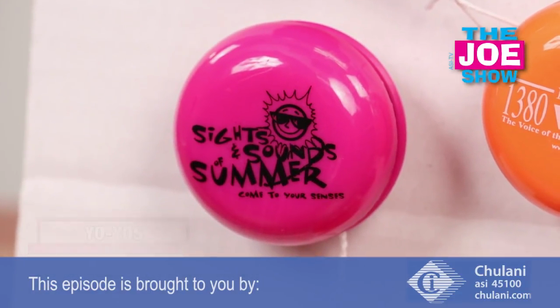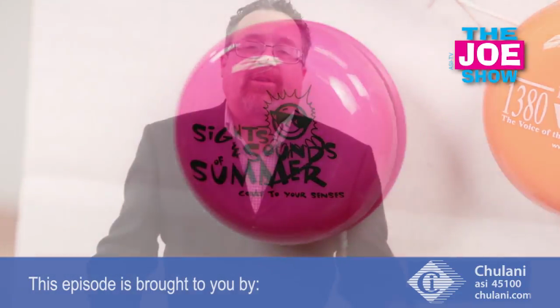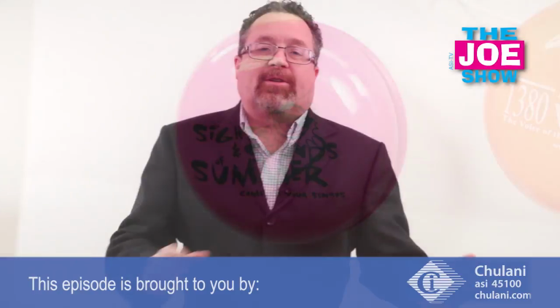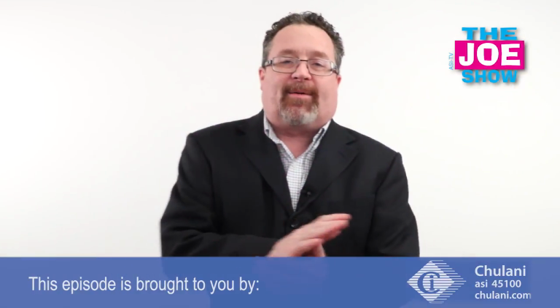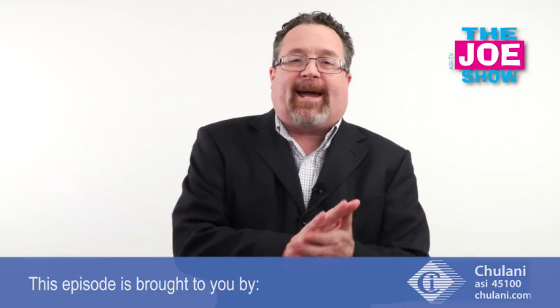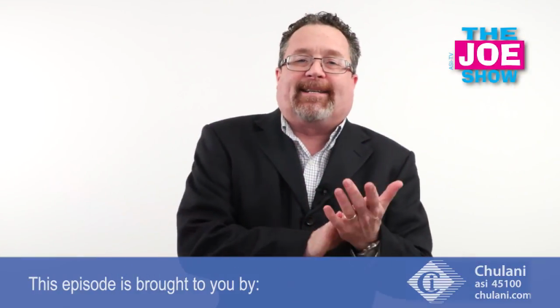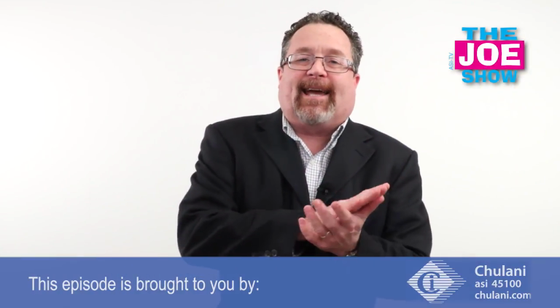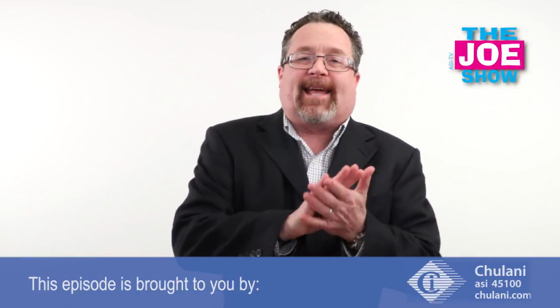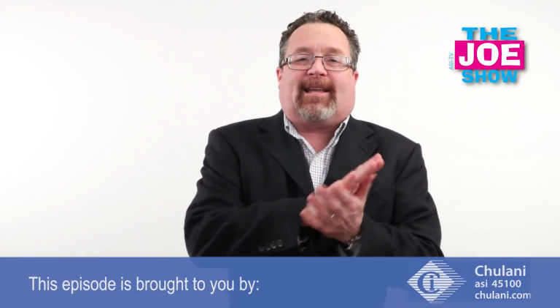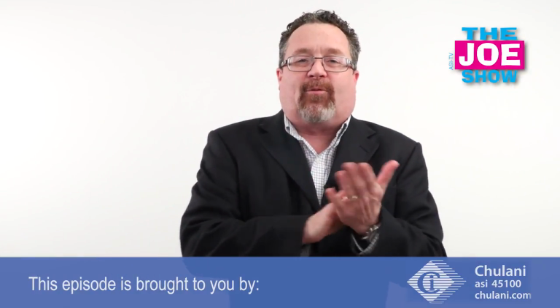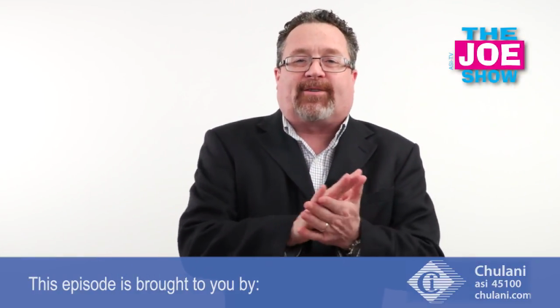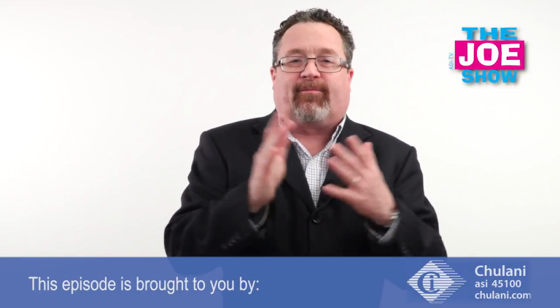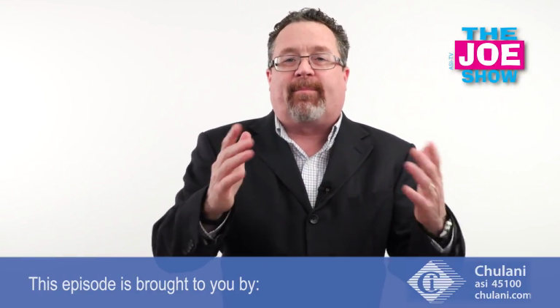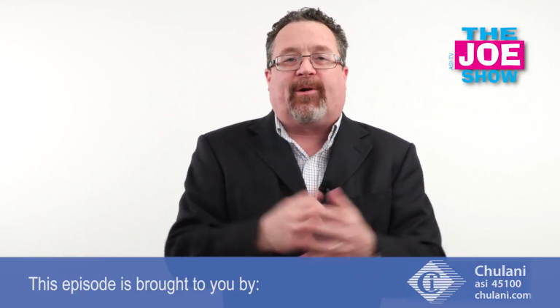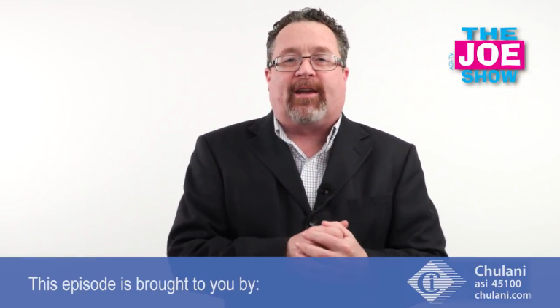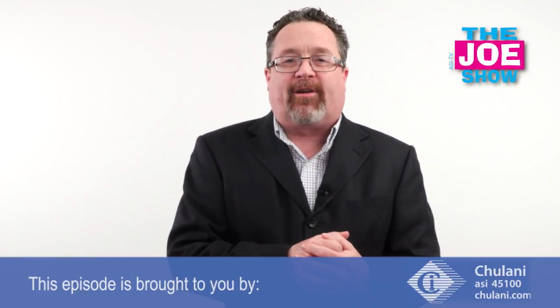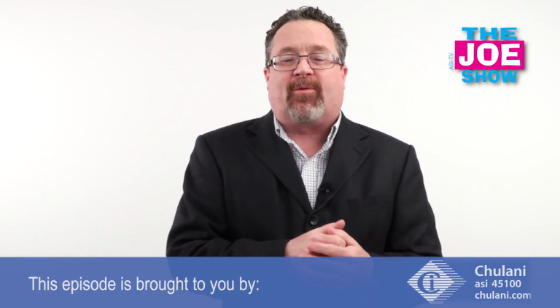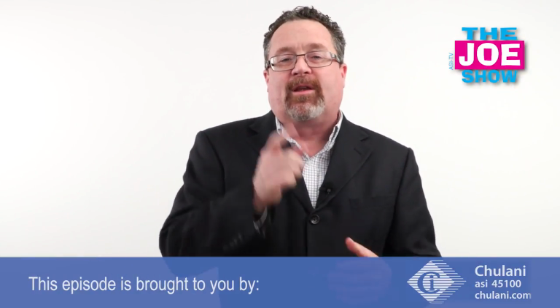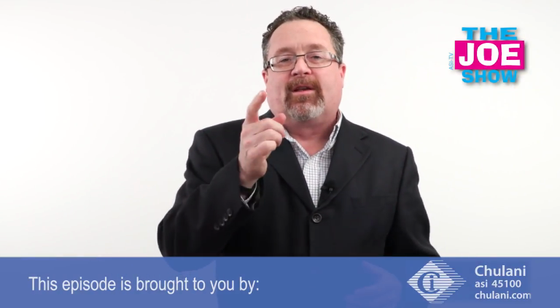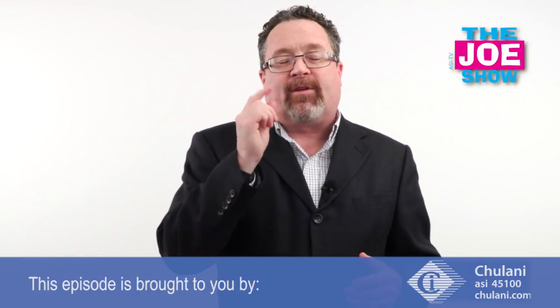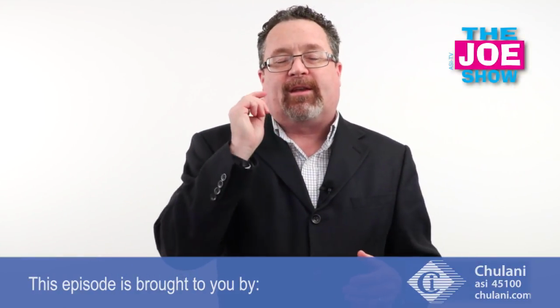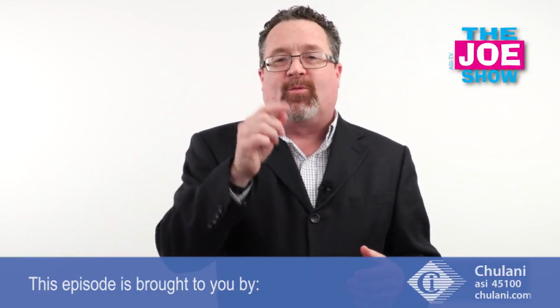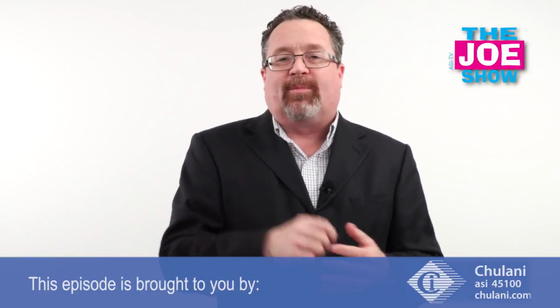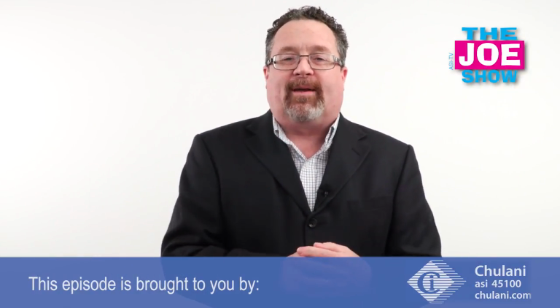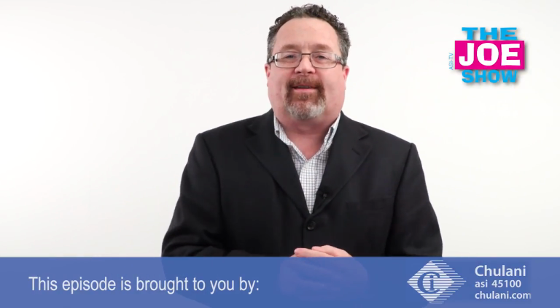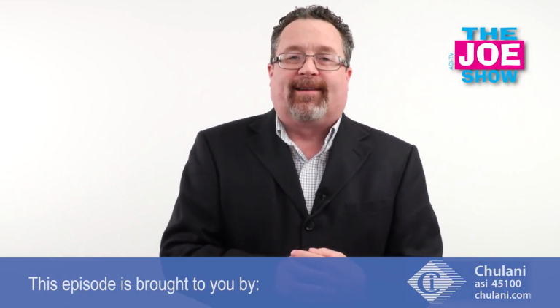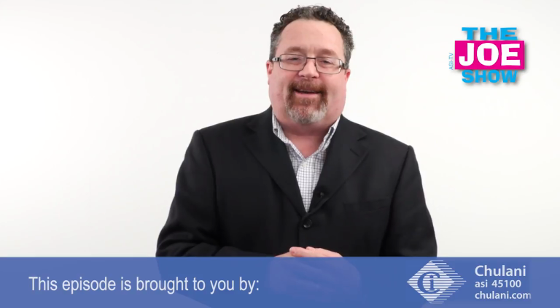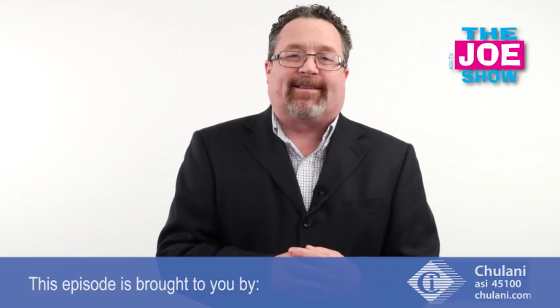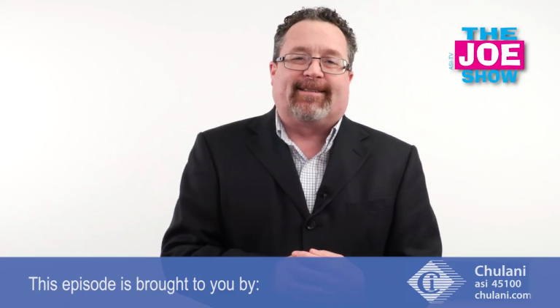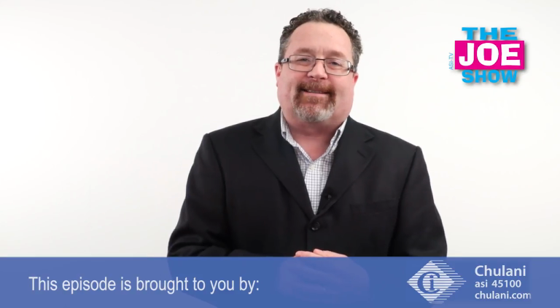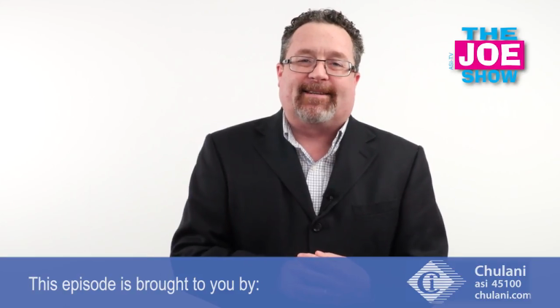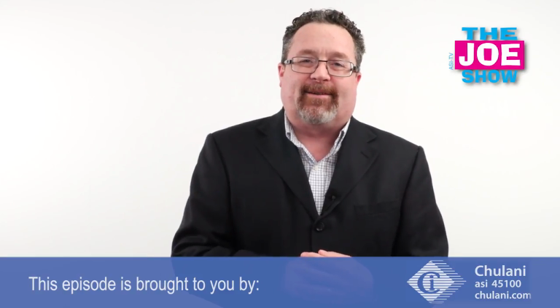Alright, well that's all the time we had today. Thanks a lot for watching. Ron Ball, thank you for everything — you will be missed. This is ASI TV.